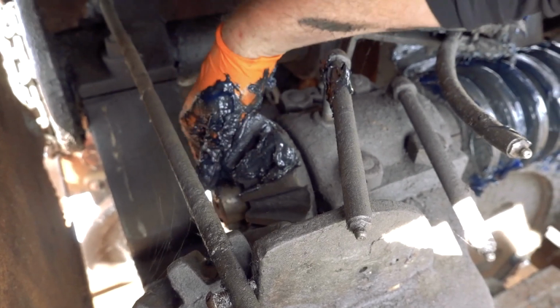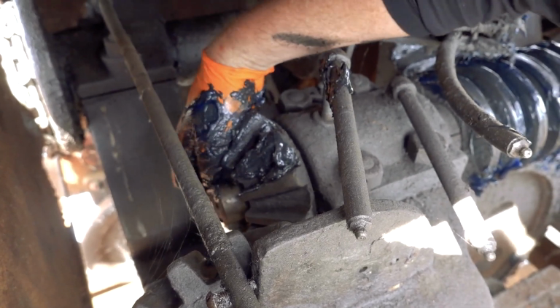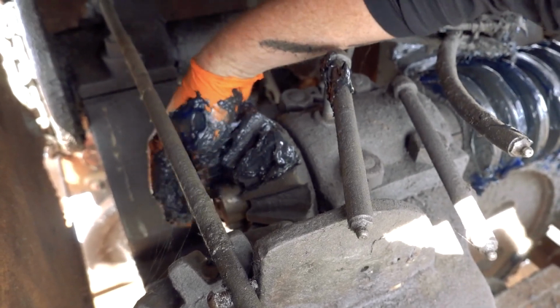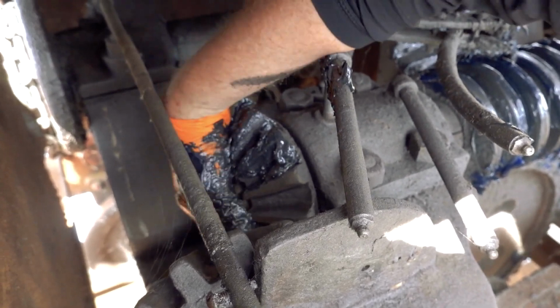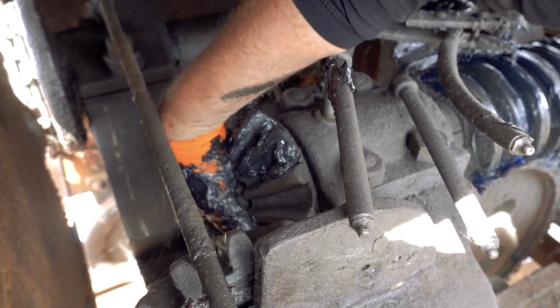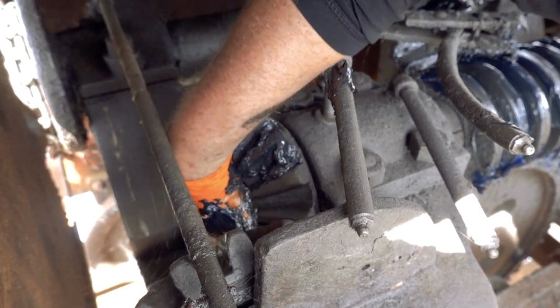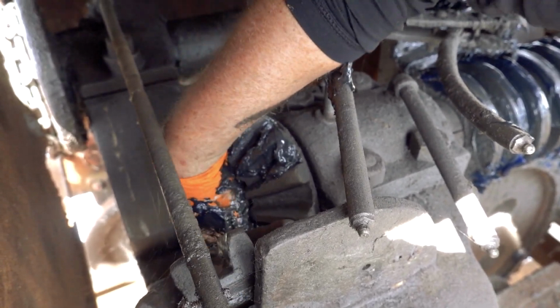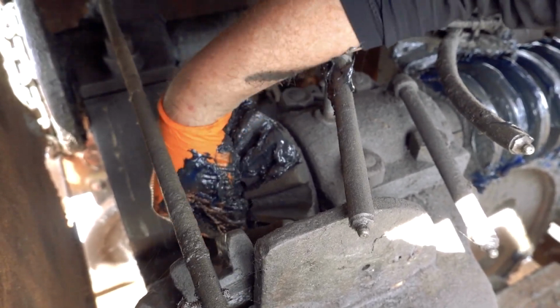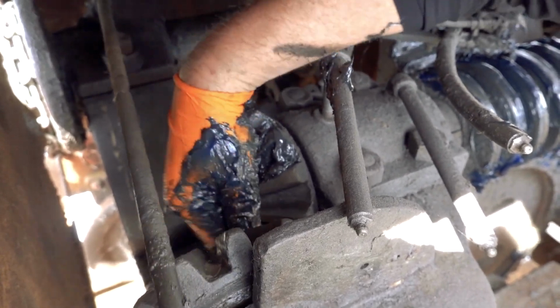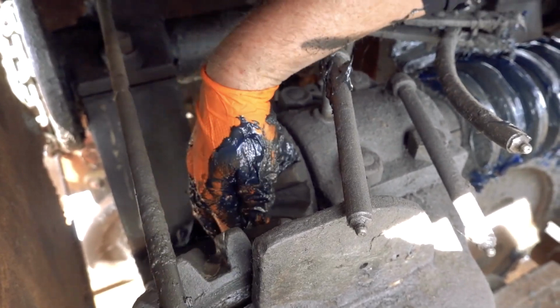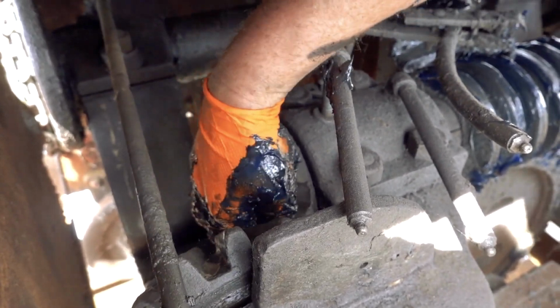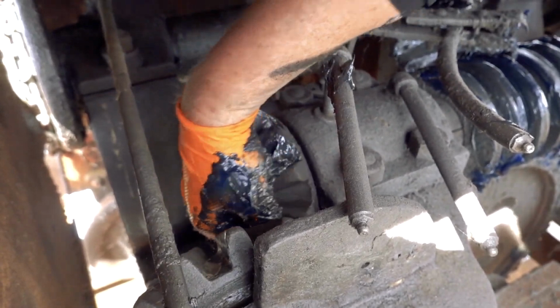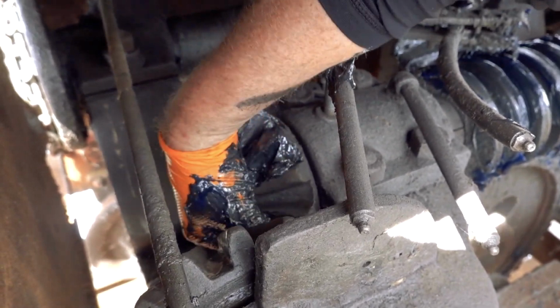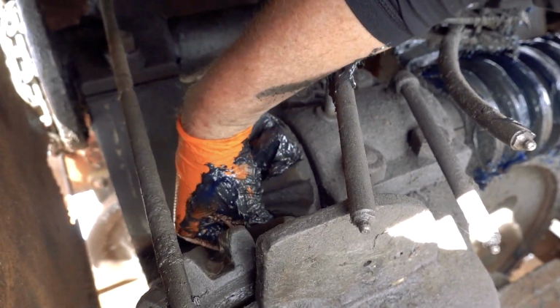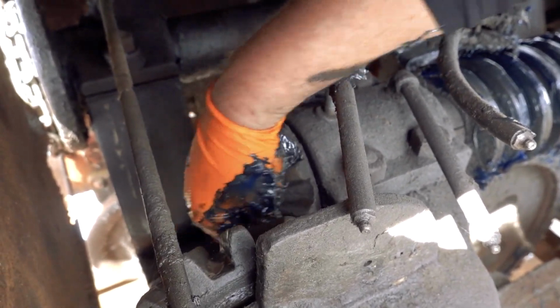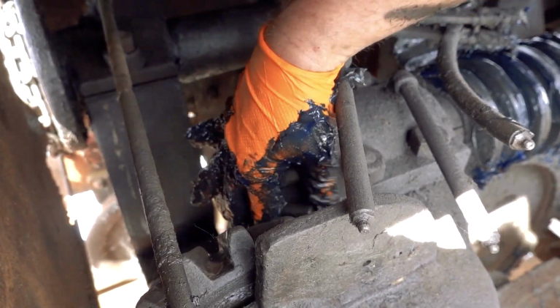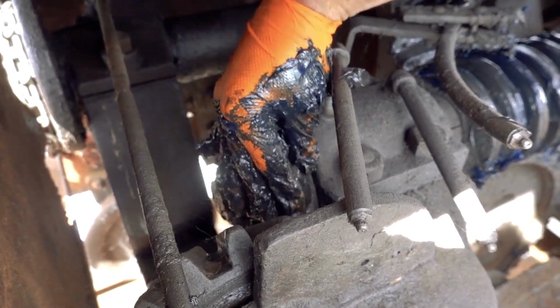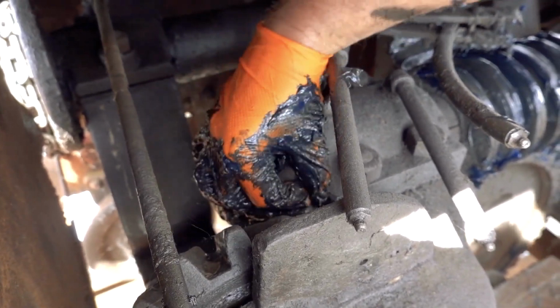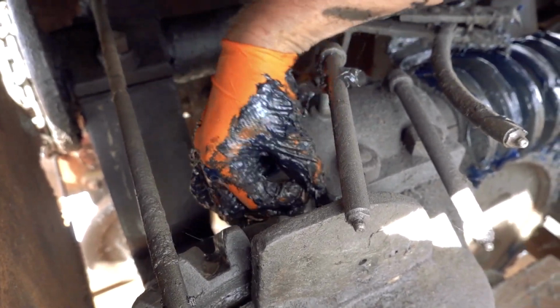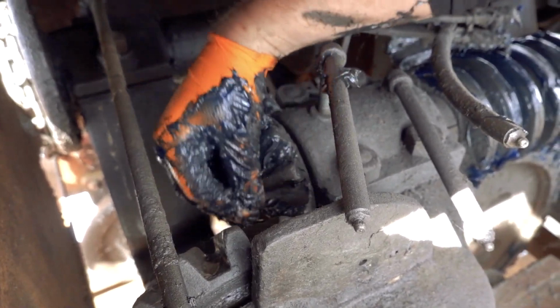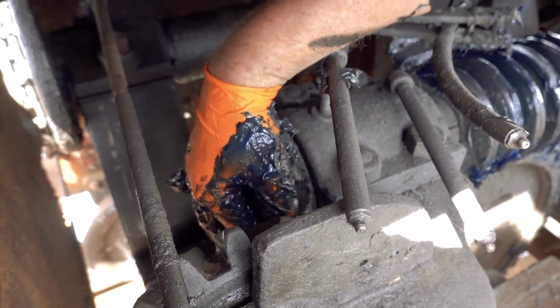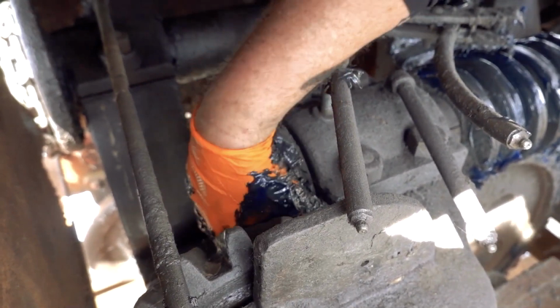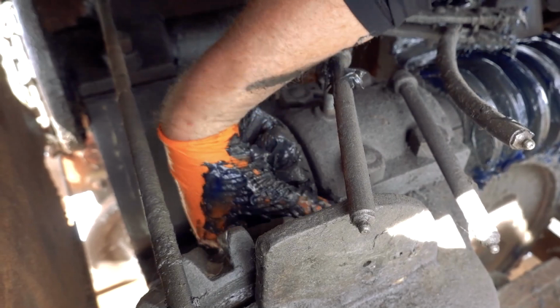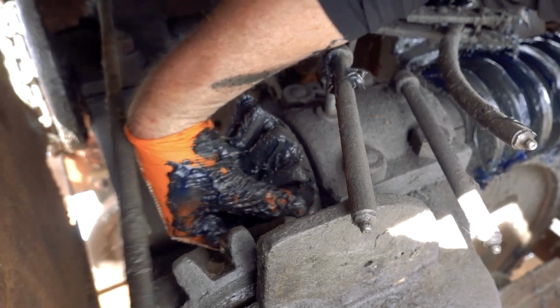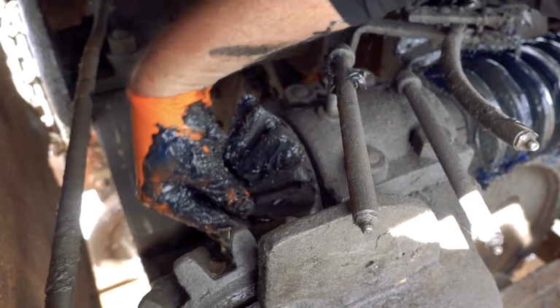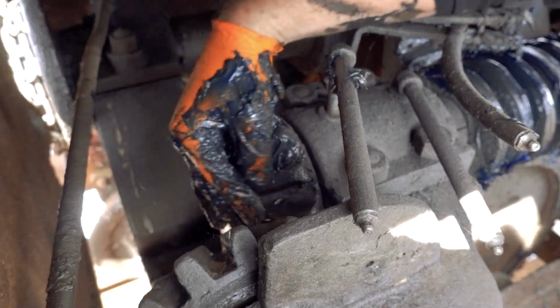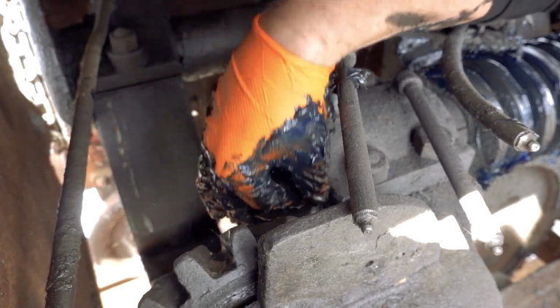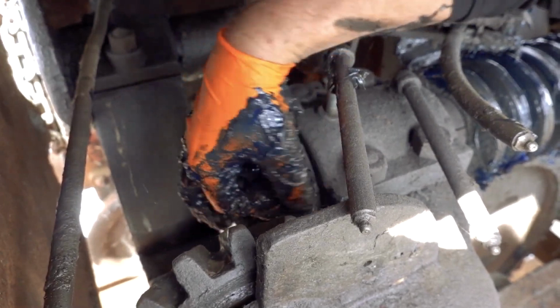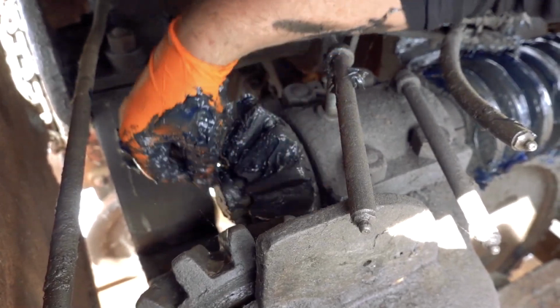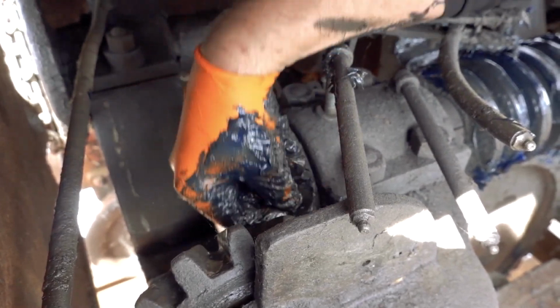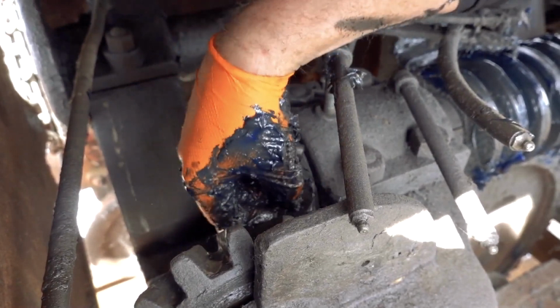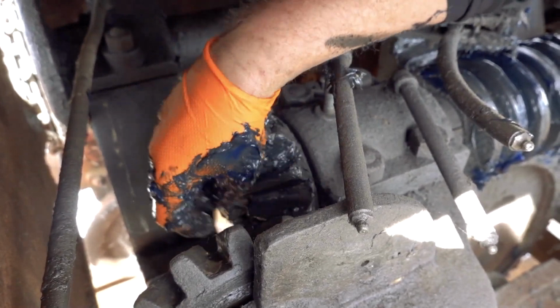That's lovely. That's actually the best way to do it — this is awesome. Because your fingers get it all in there.